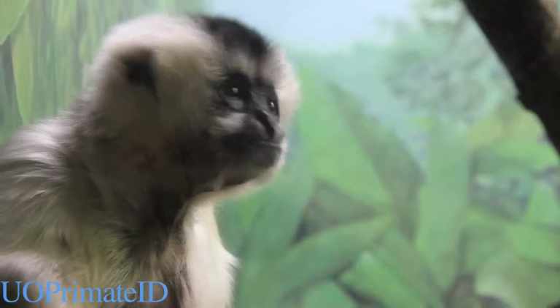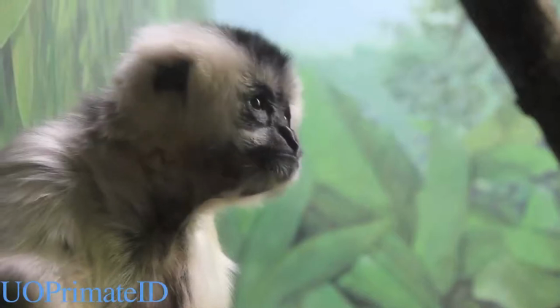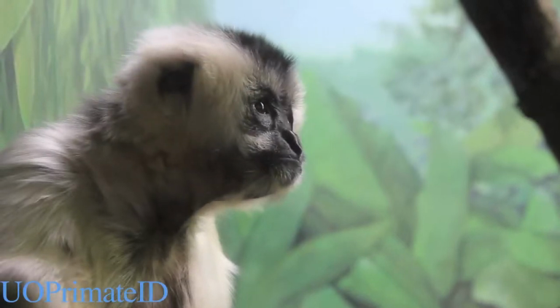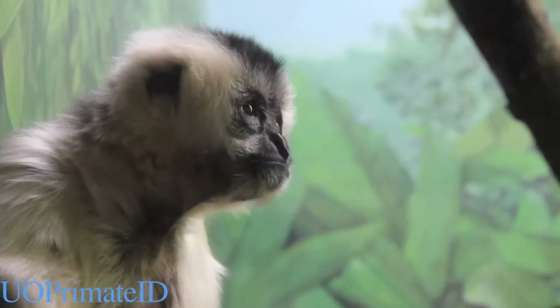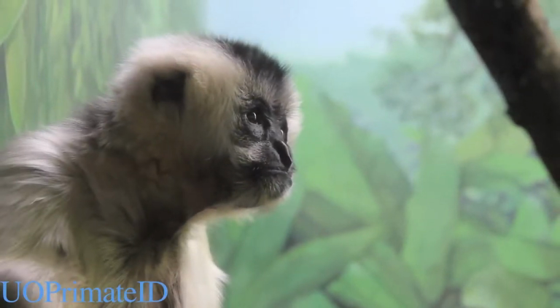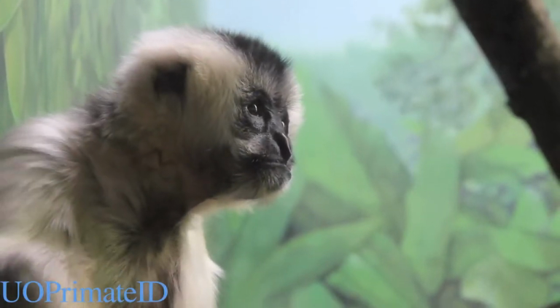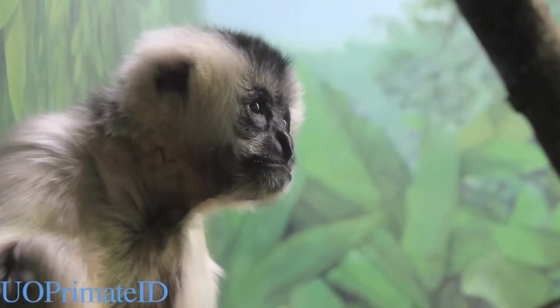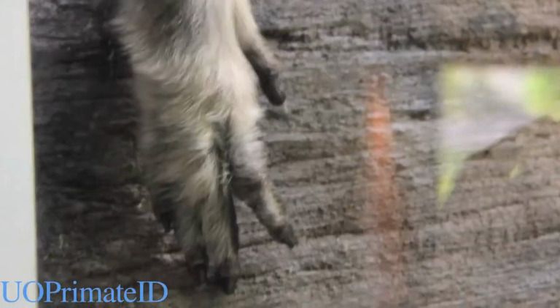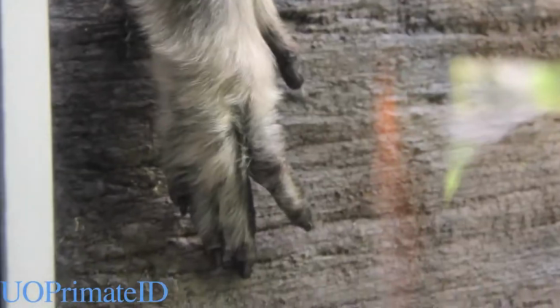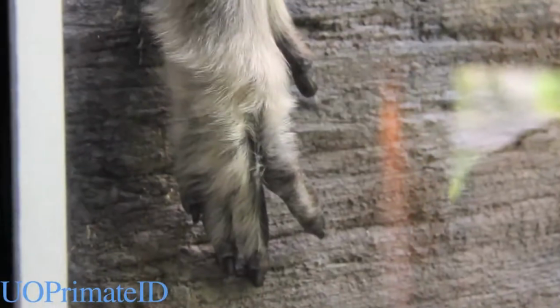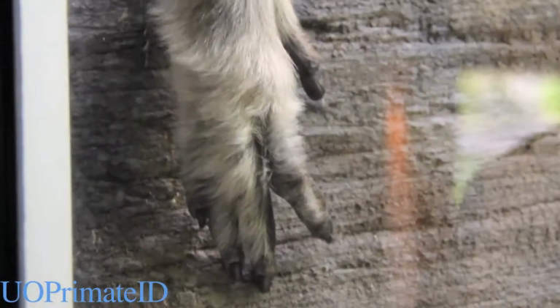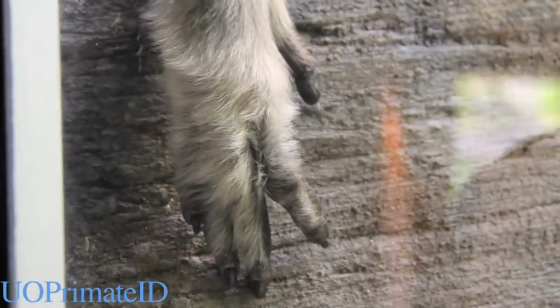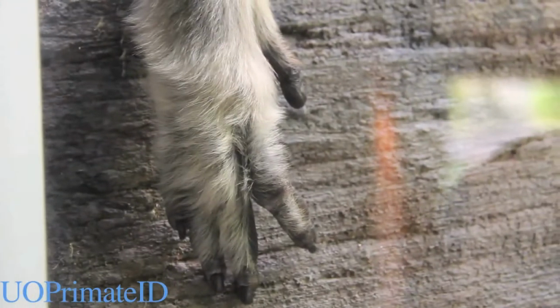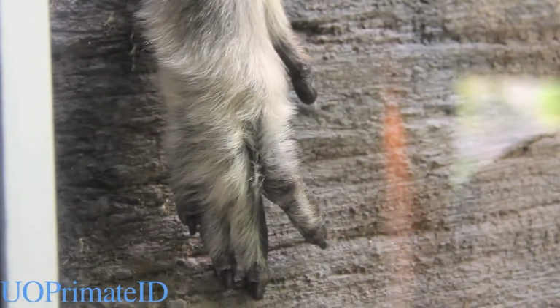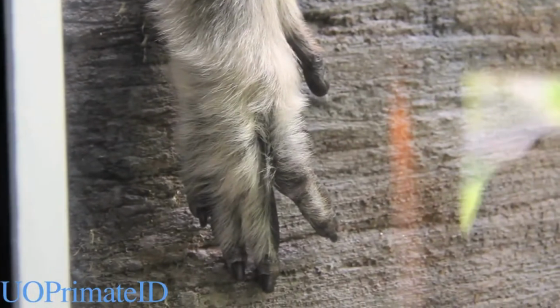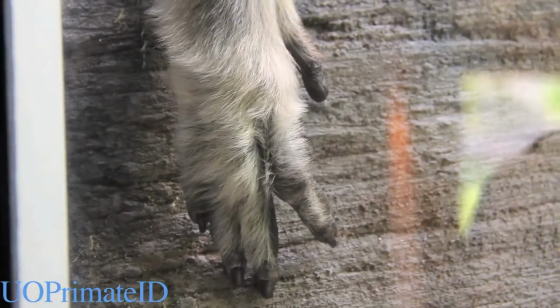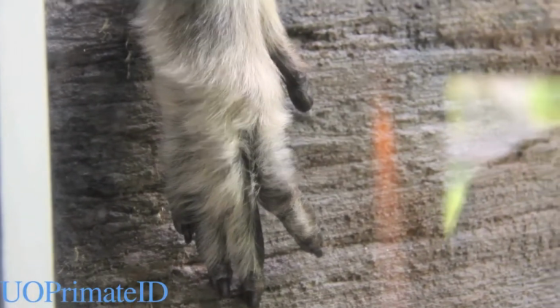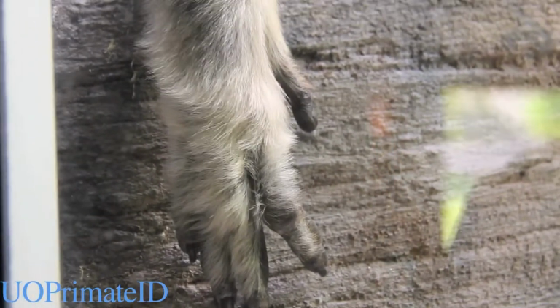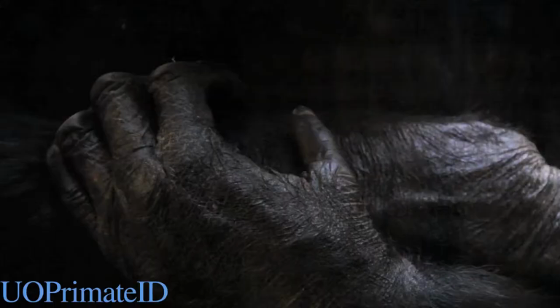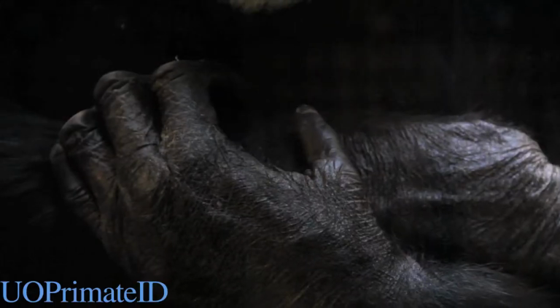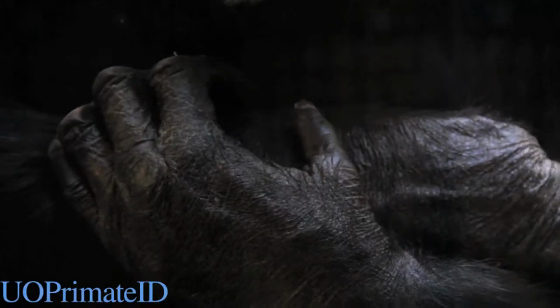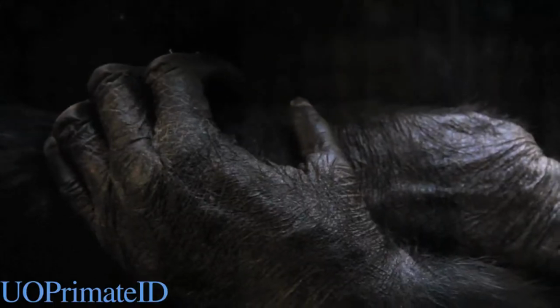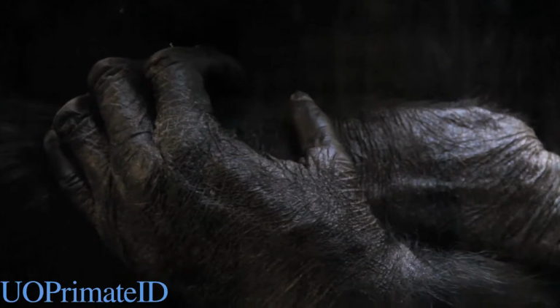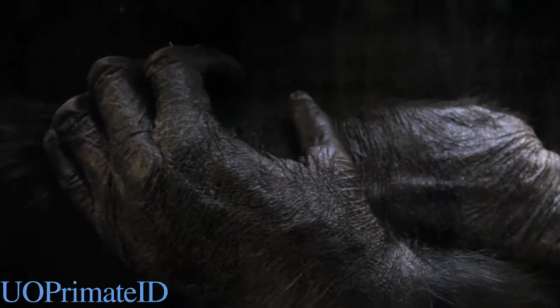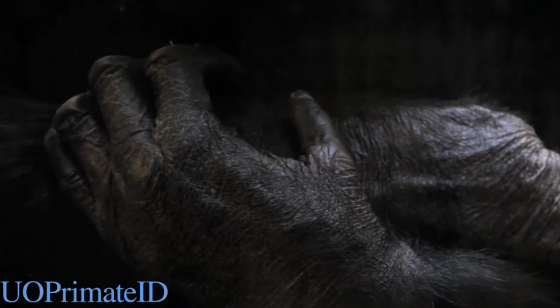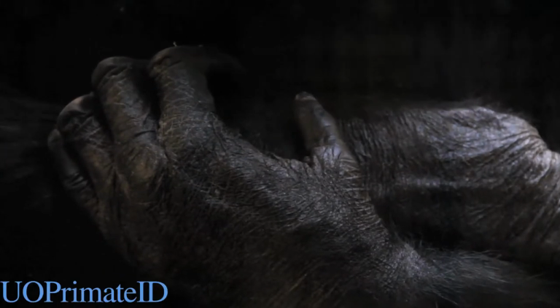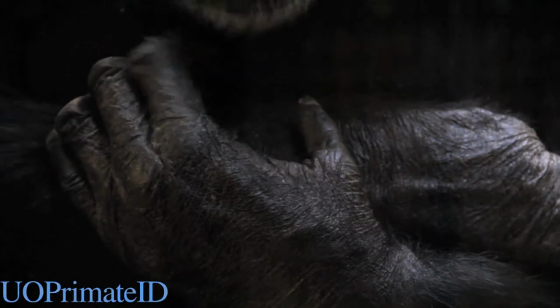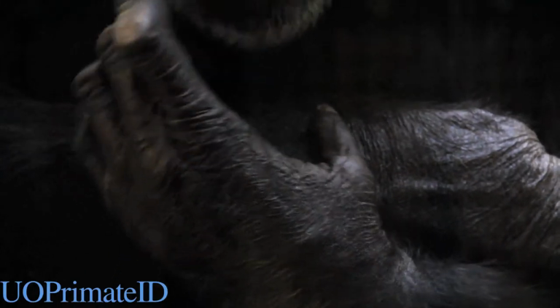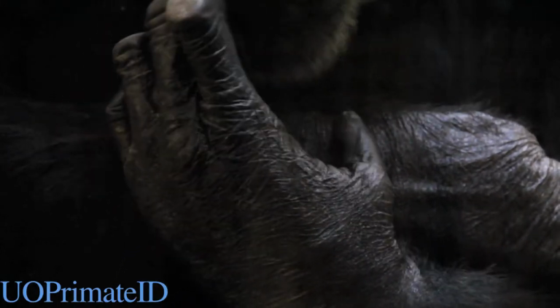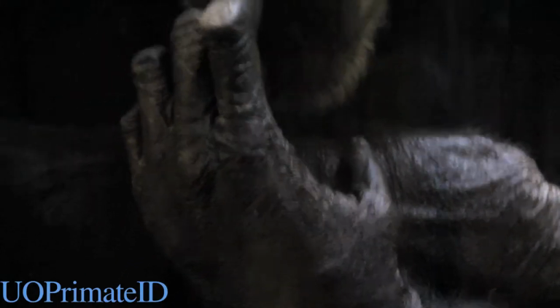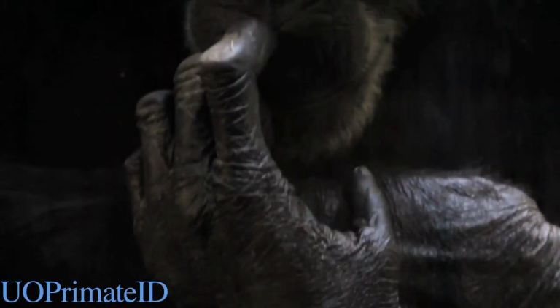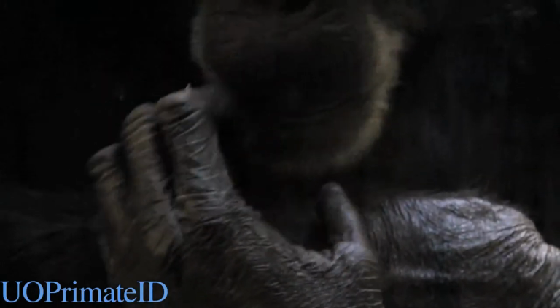All hominids have opposable thumbs. The chimps, especially, have dexterous and nimble hands.